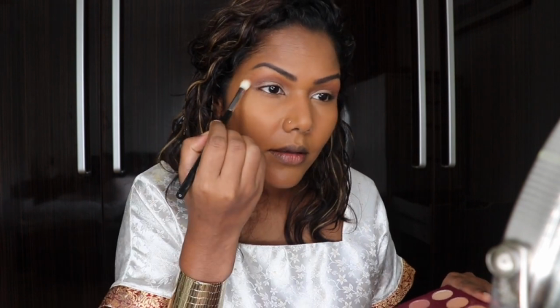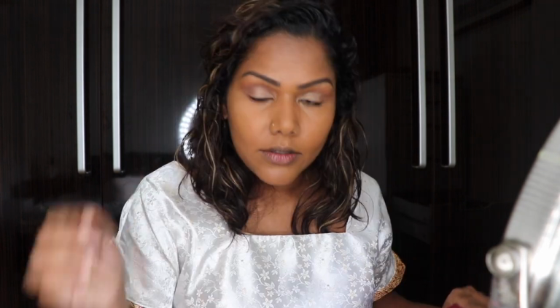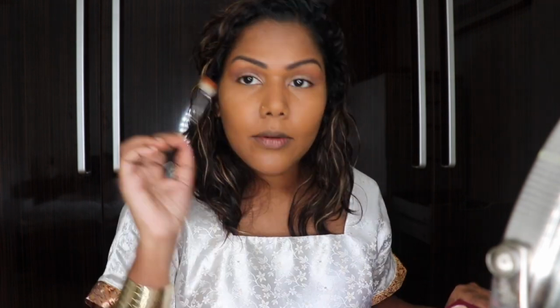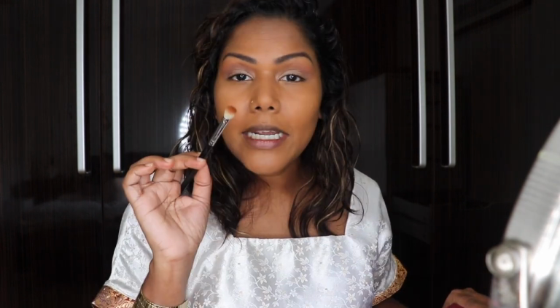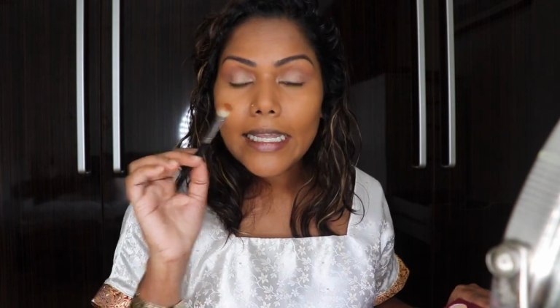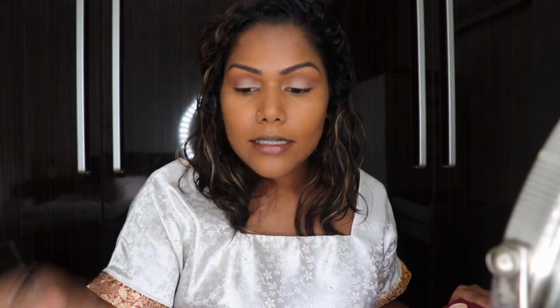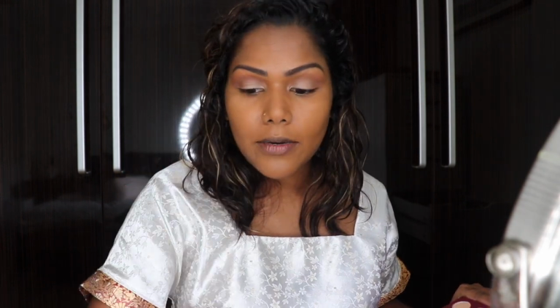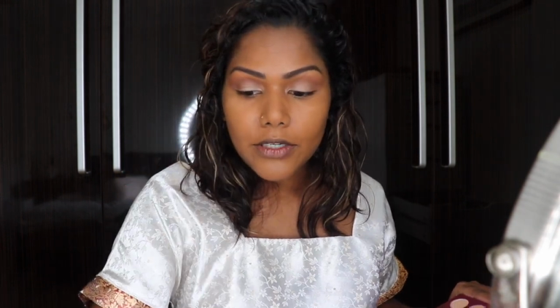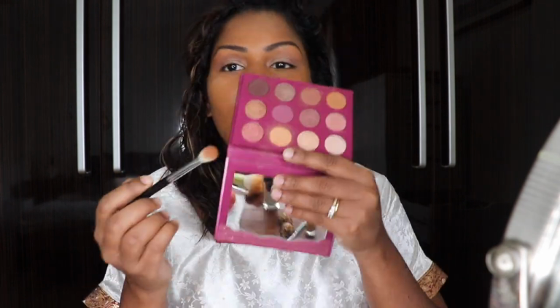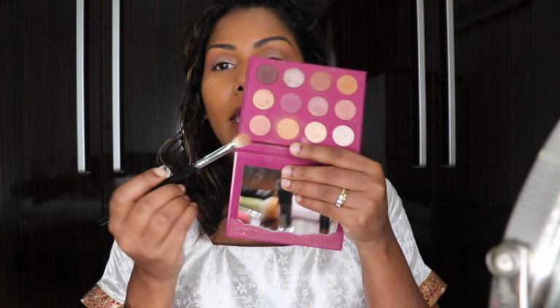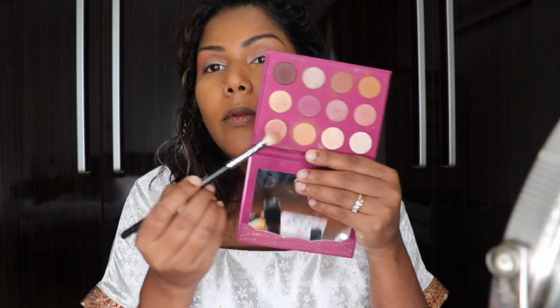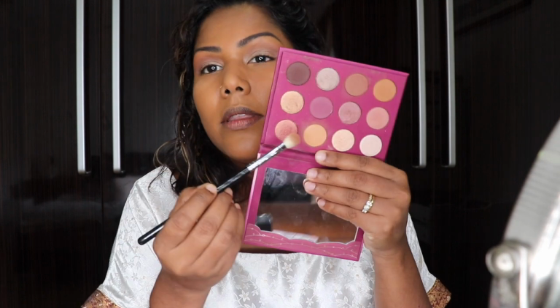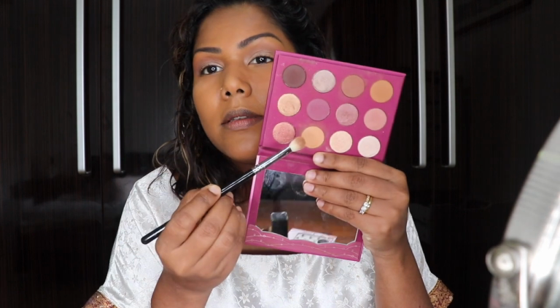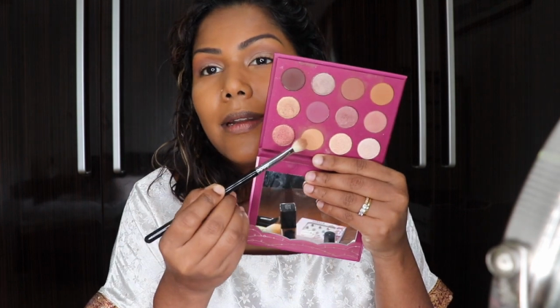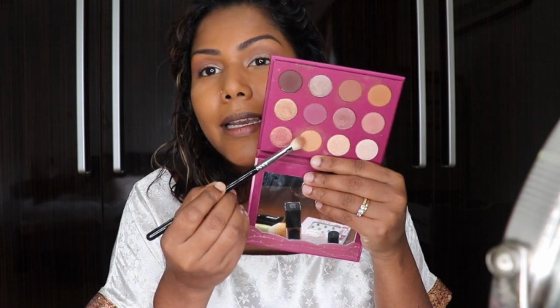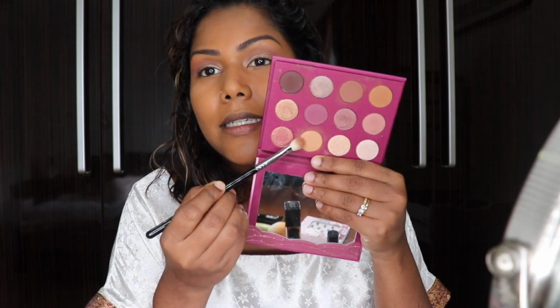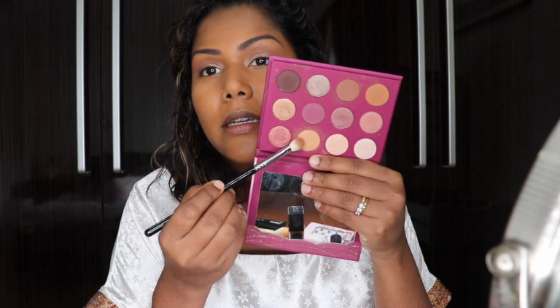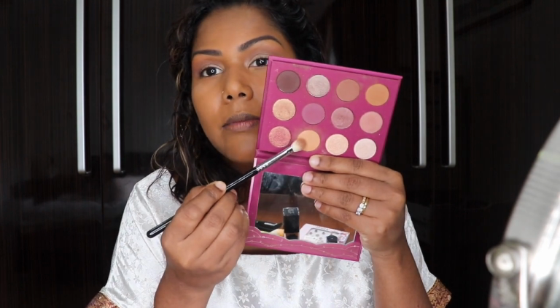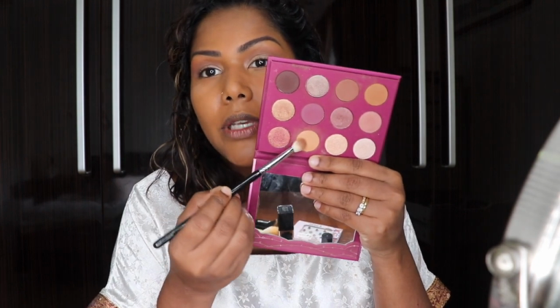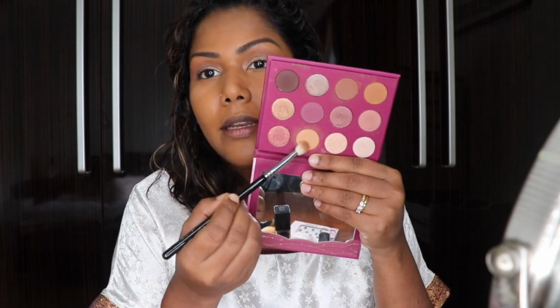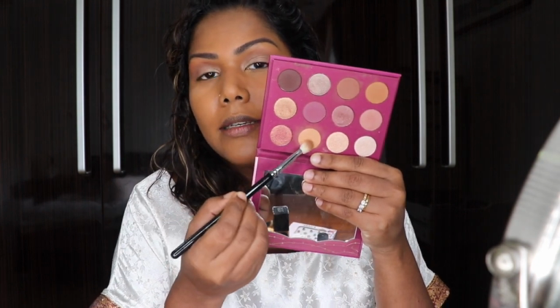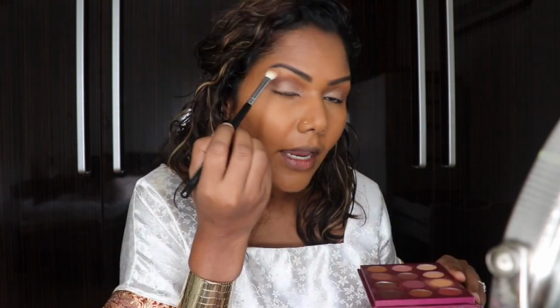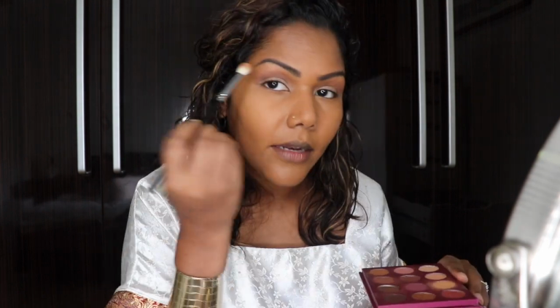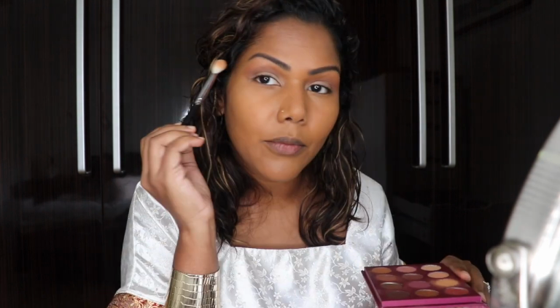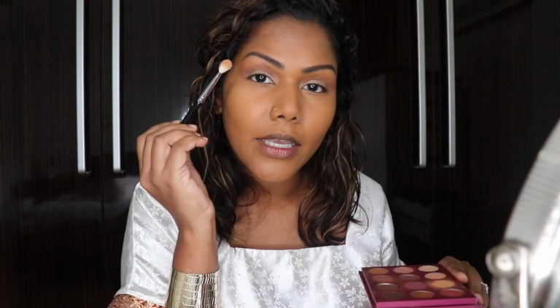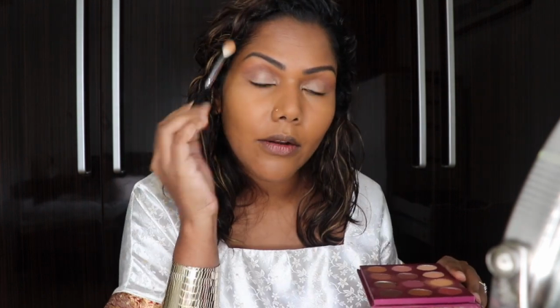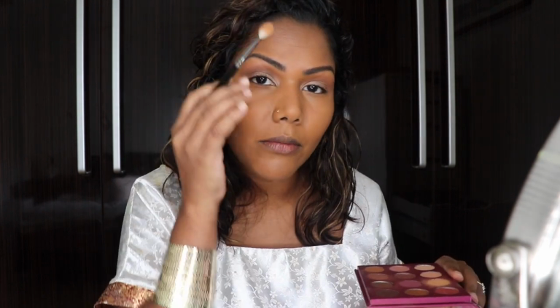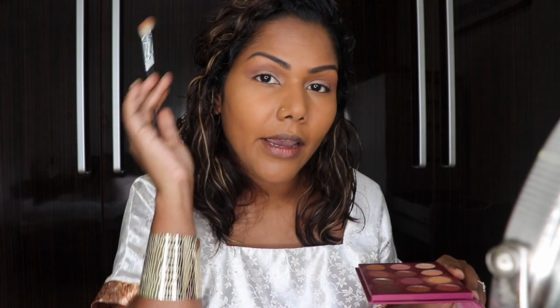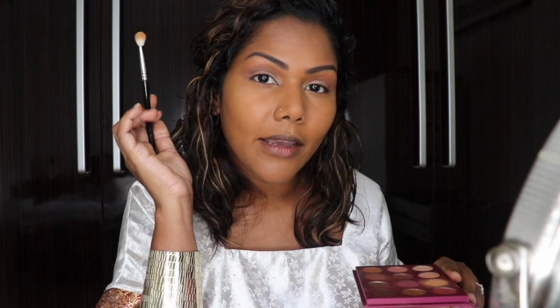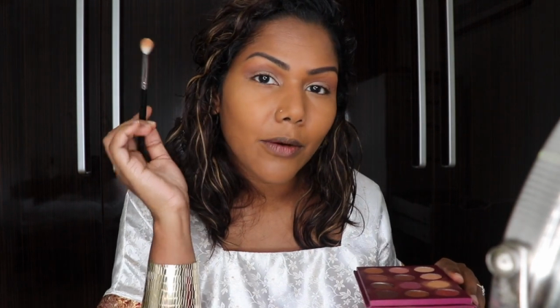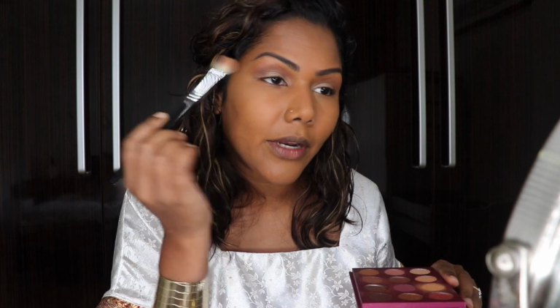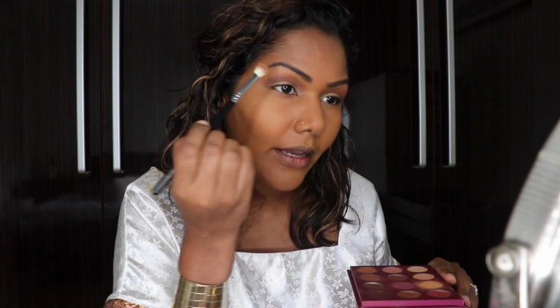I'm going to clean this brush and go in with this lighter cream shade, putting it on my eyebrow bone area.